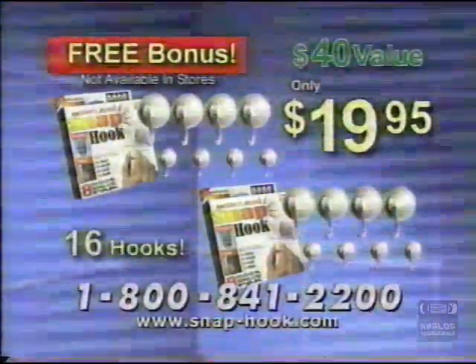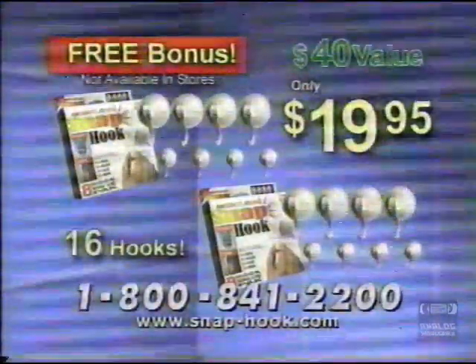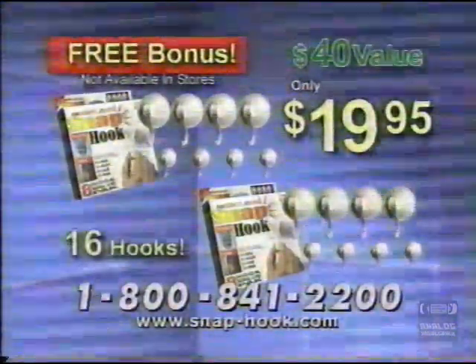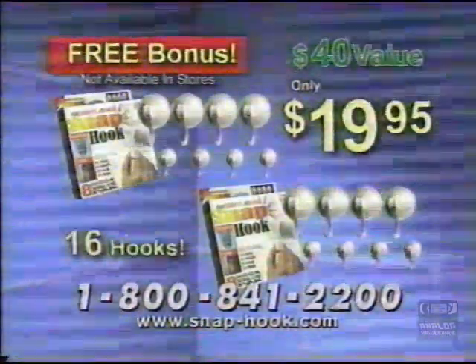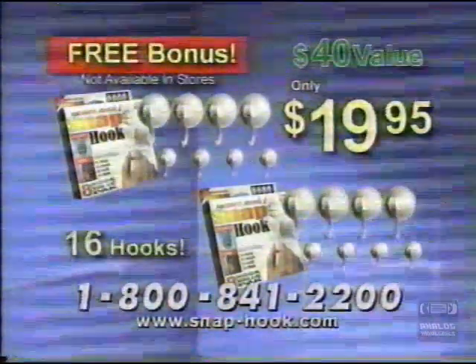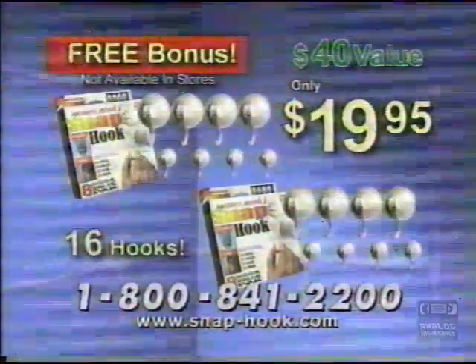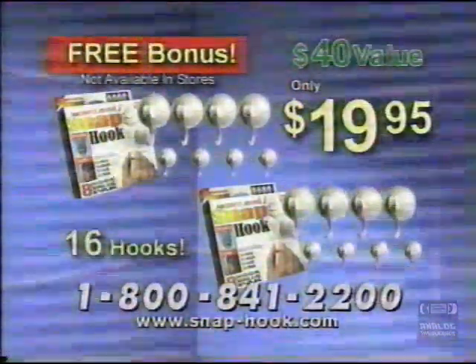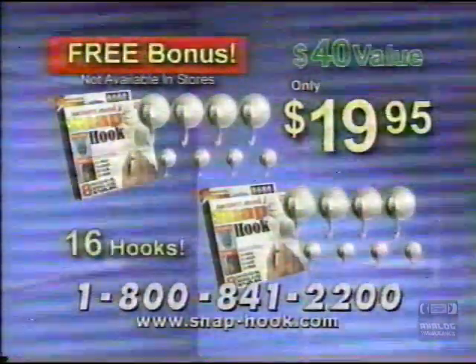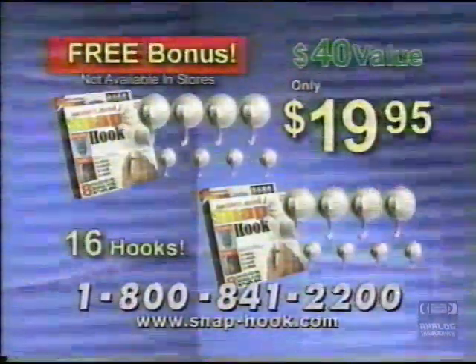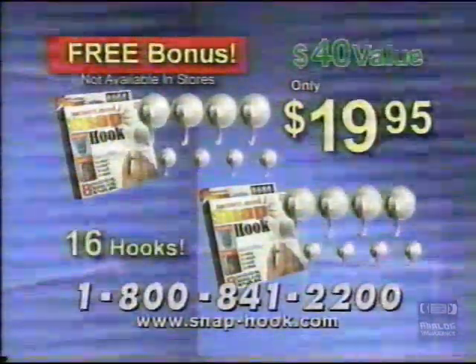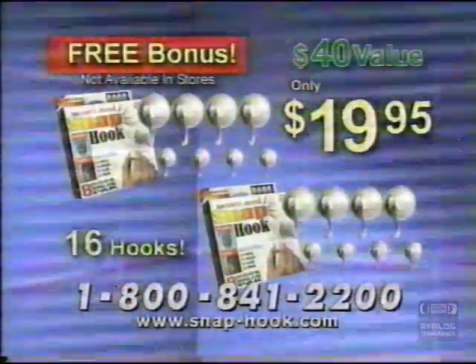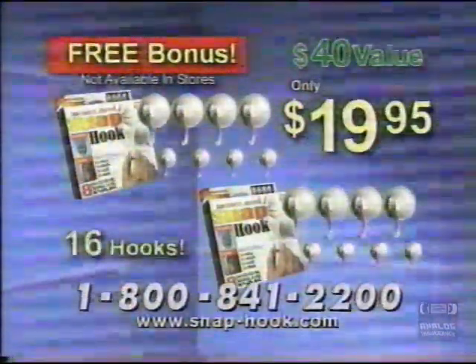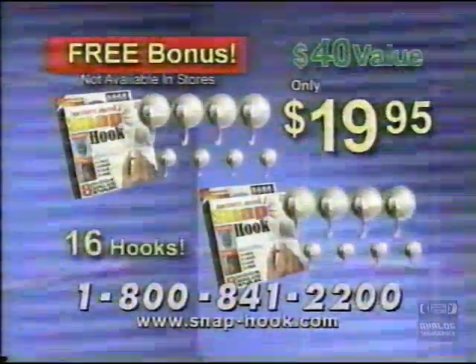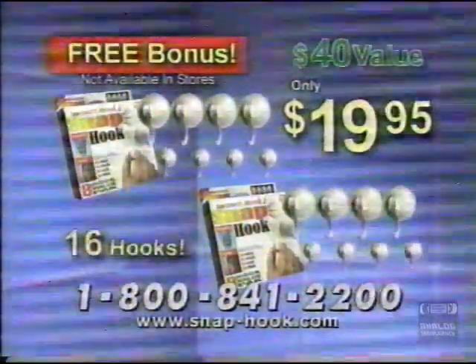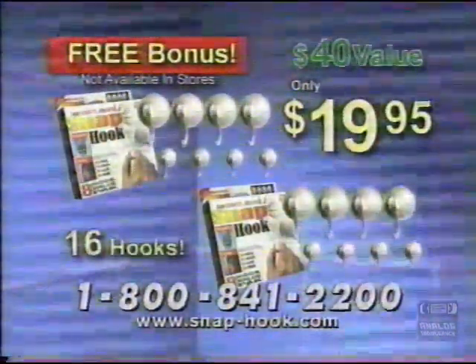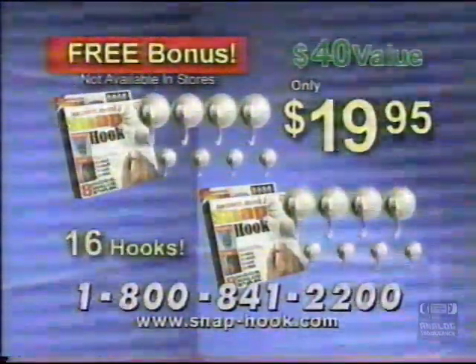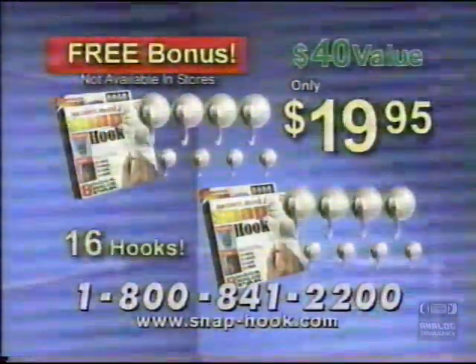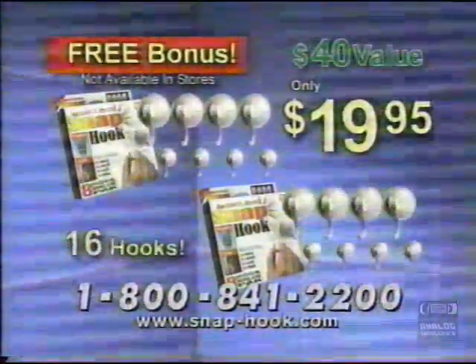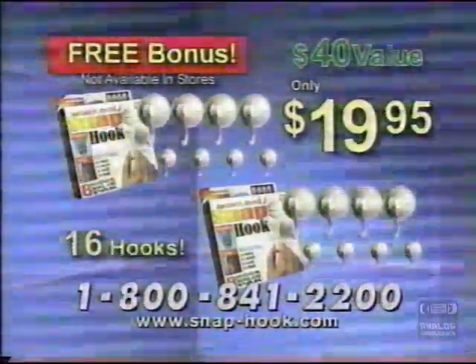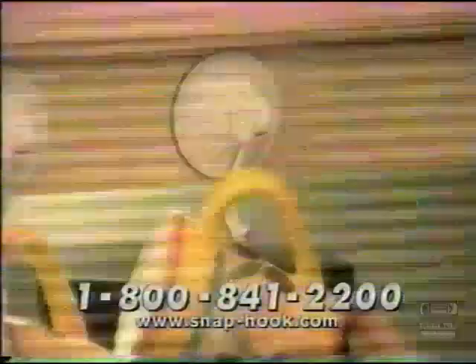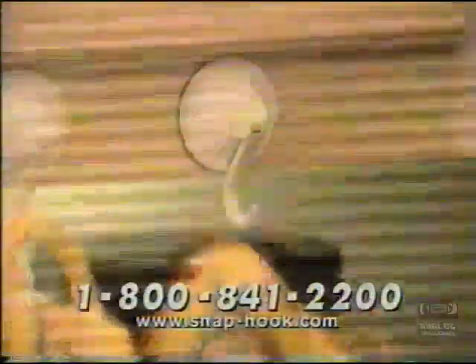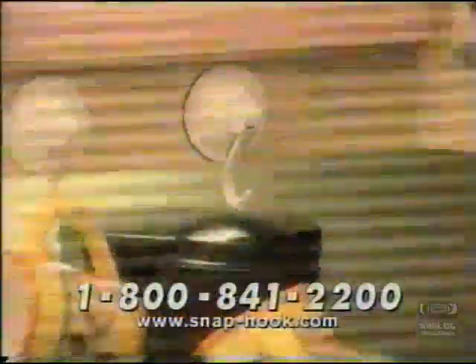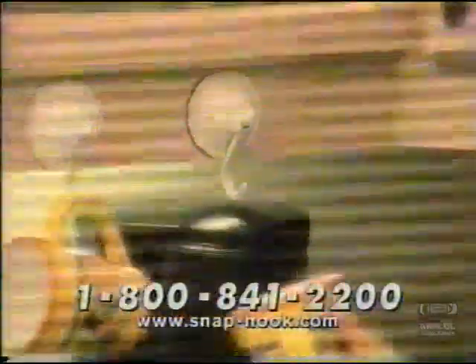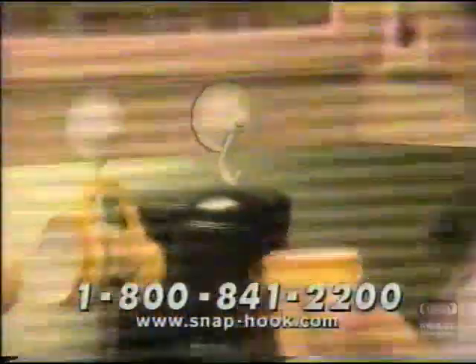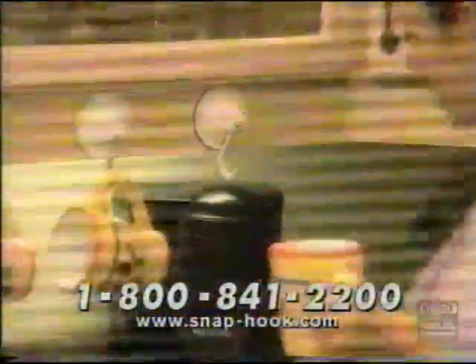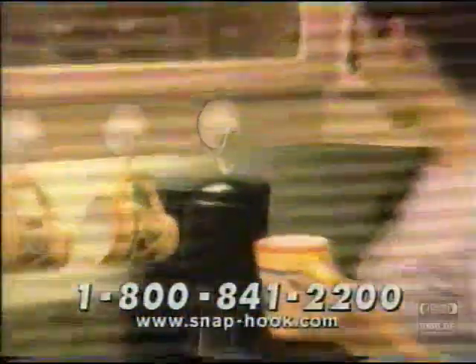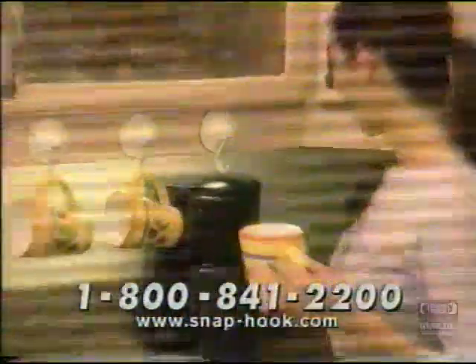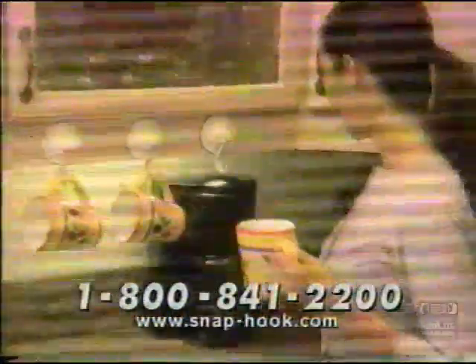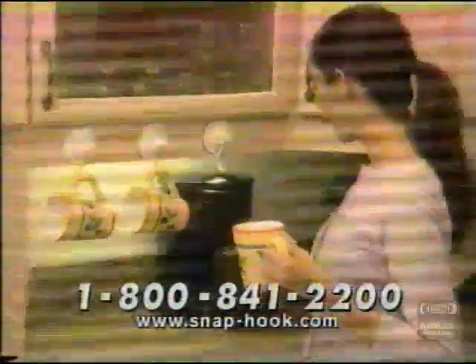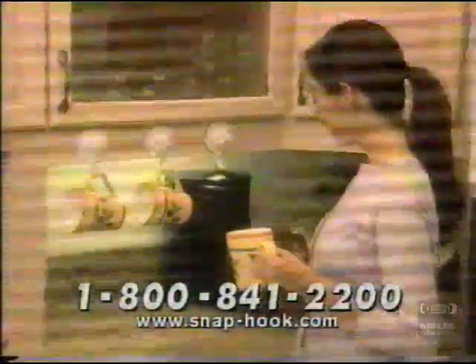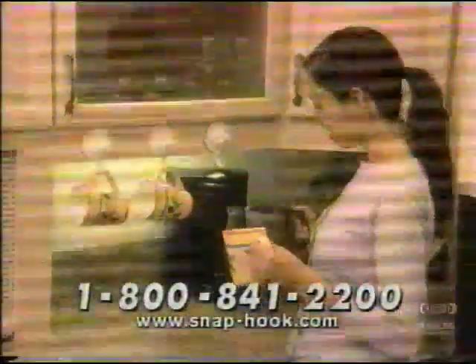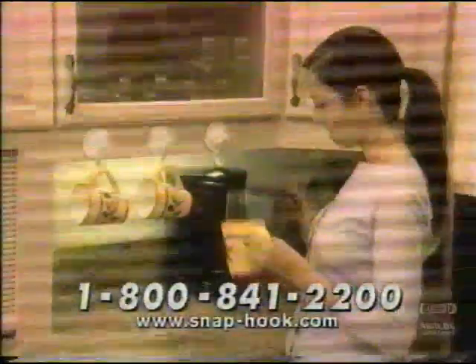Not available in stores, so don't delay. Order the Snap Hook today. Once you use them, you'll be hooked.